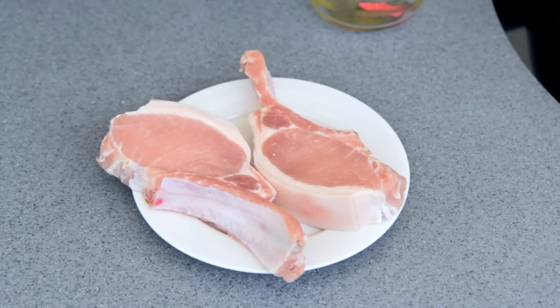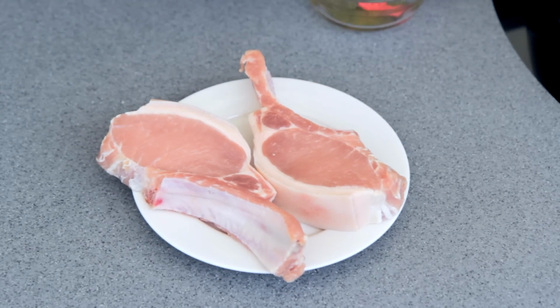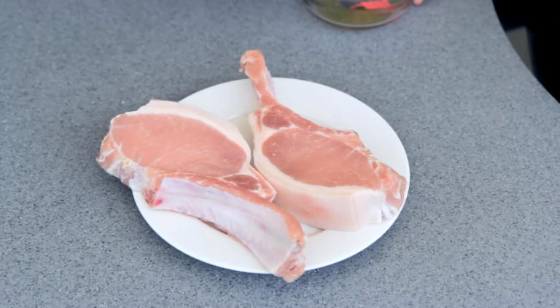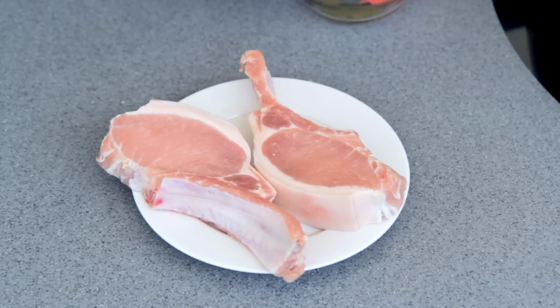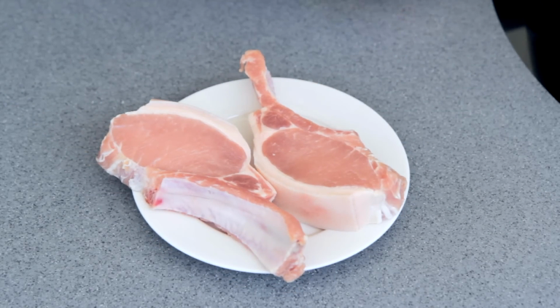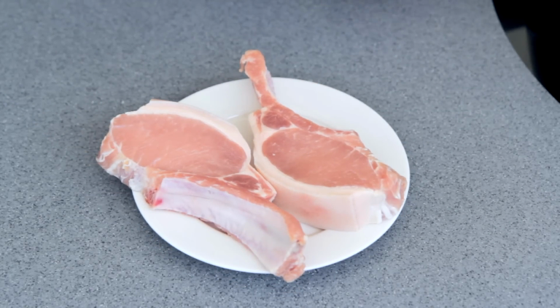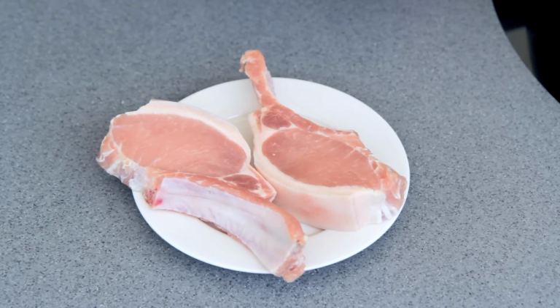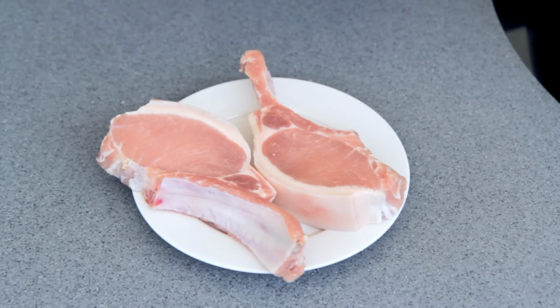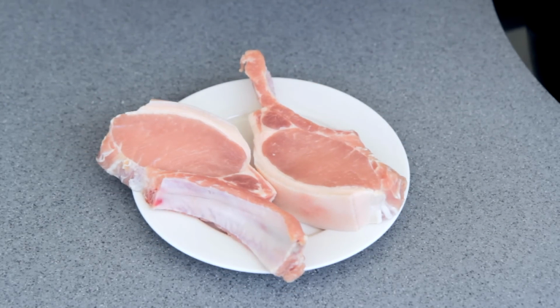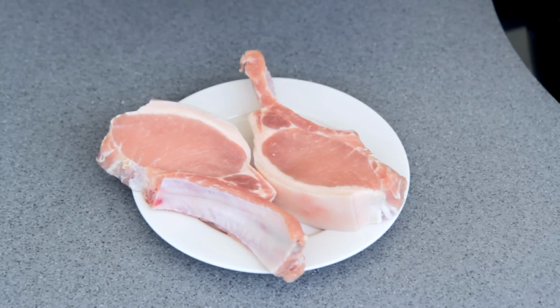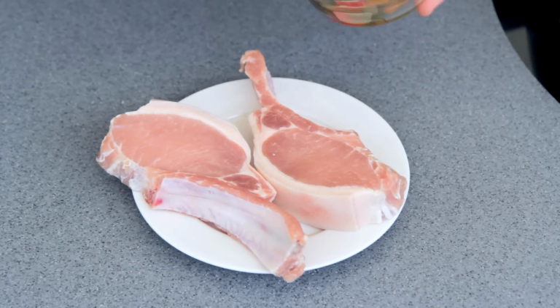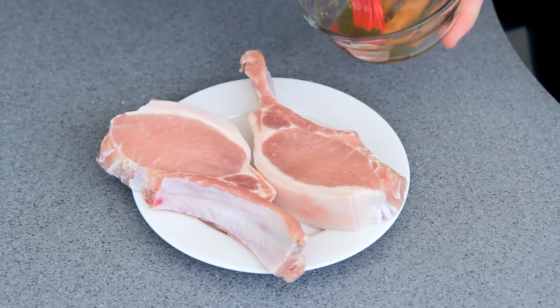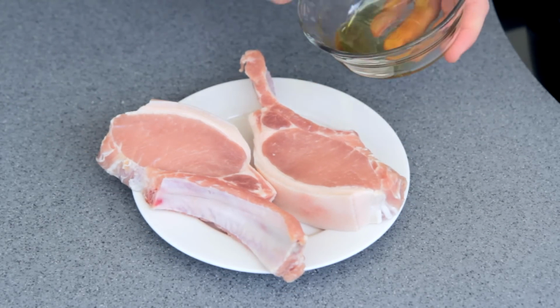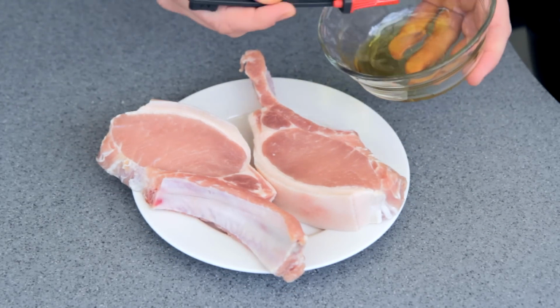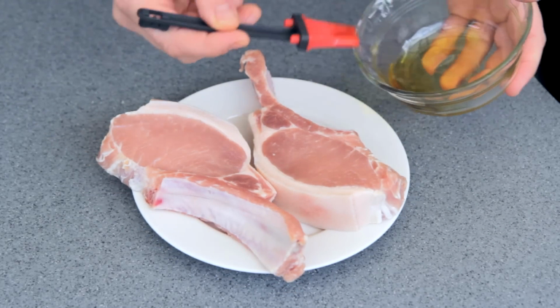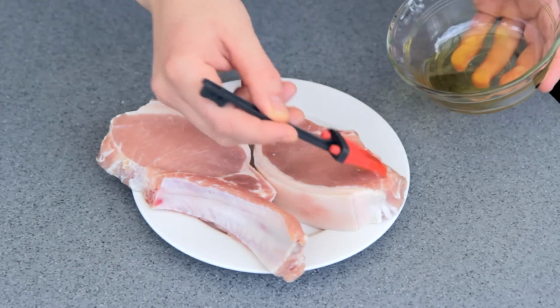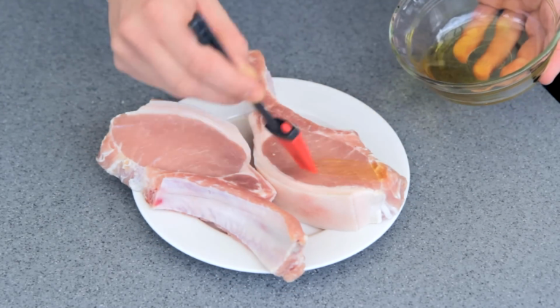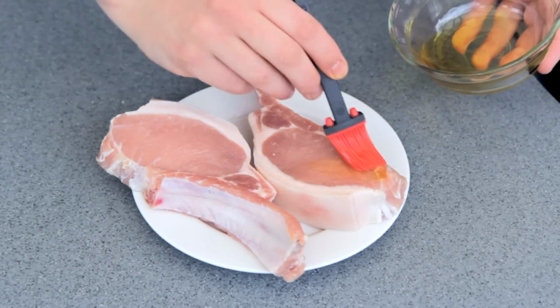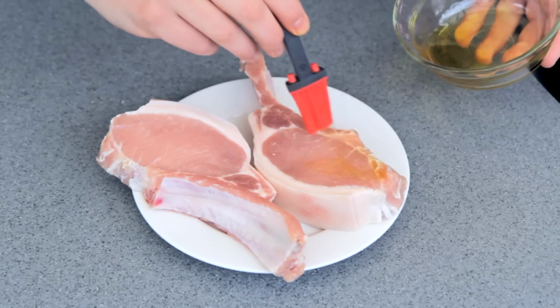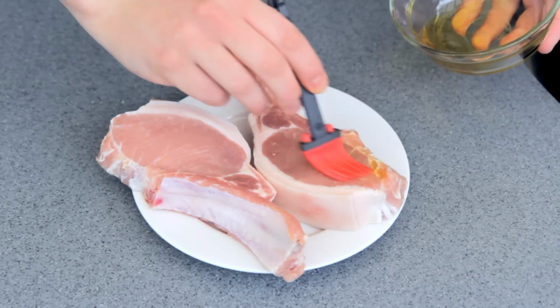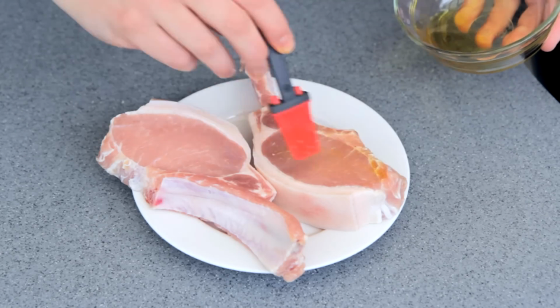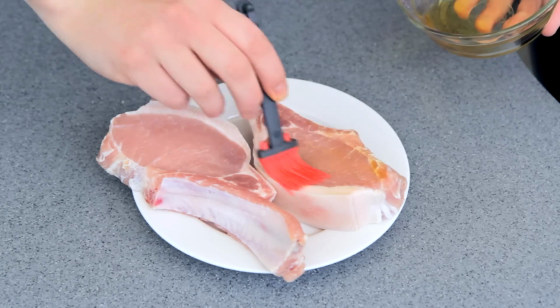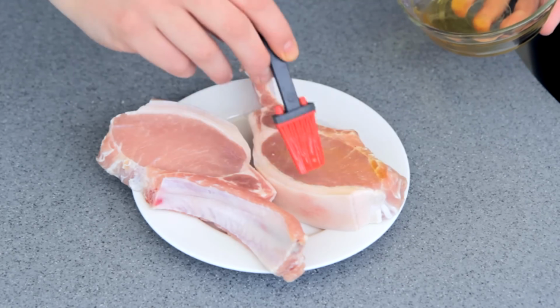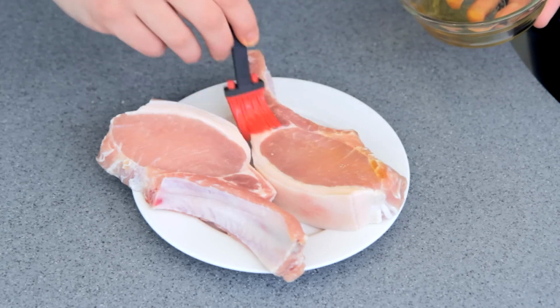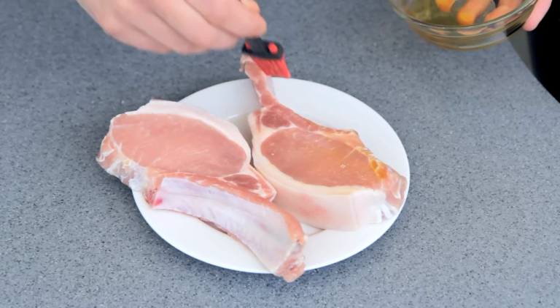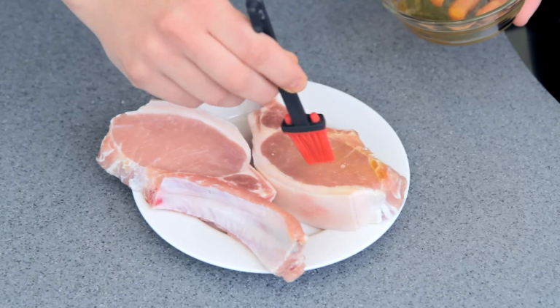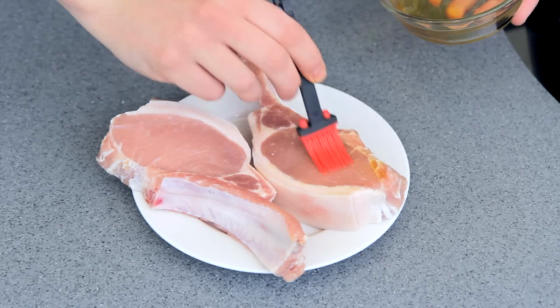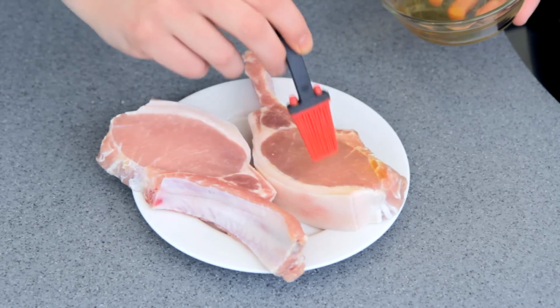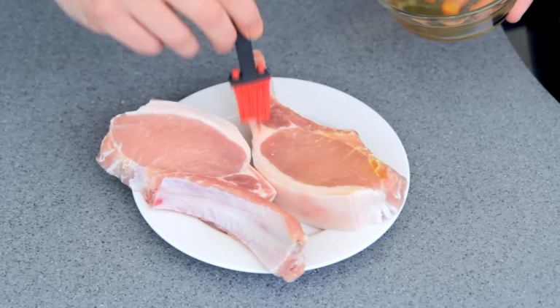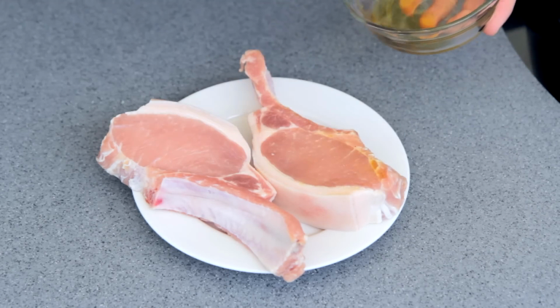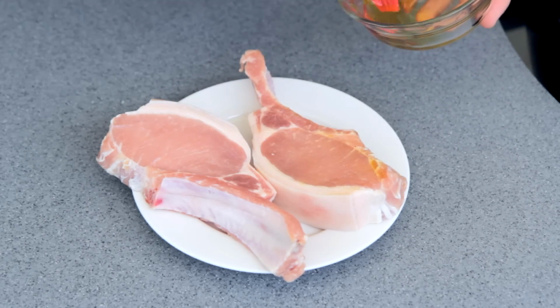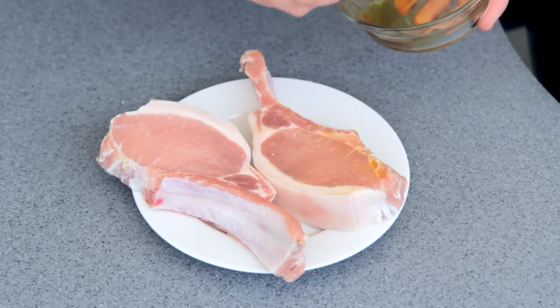So once your pork chops come out of the brine, just rinse them off and pat them dry, and then just brush on a bit of olive oil.